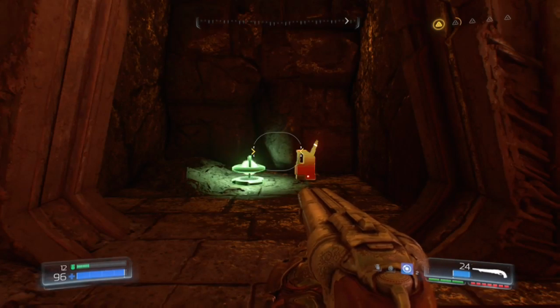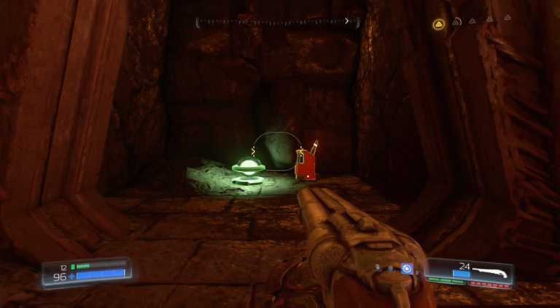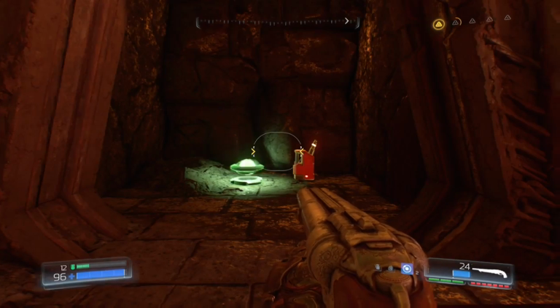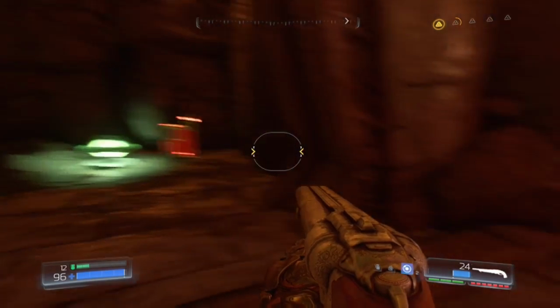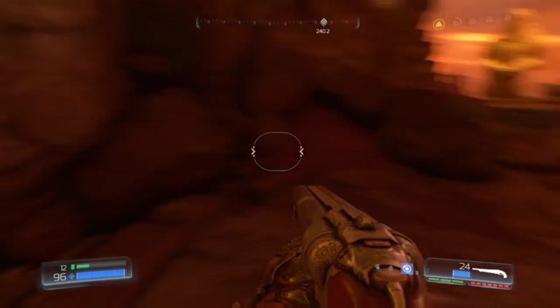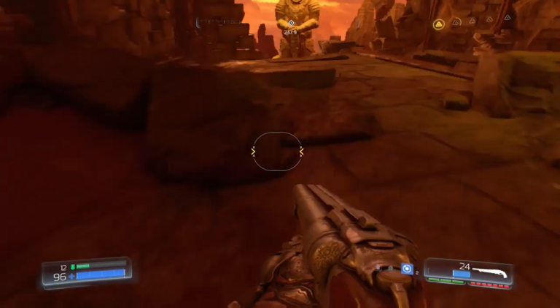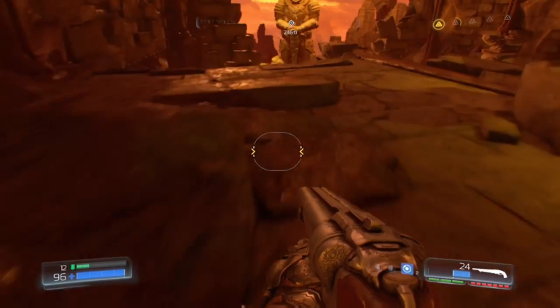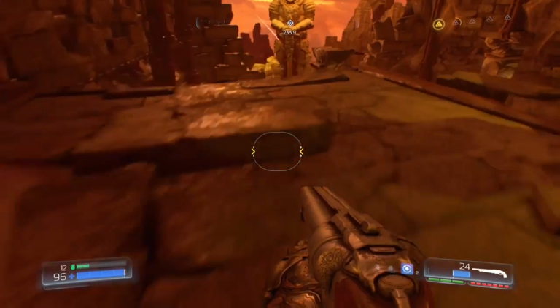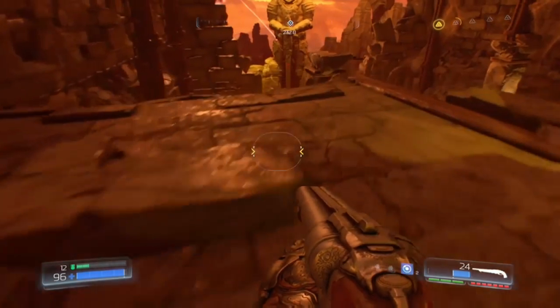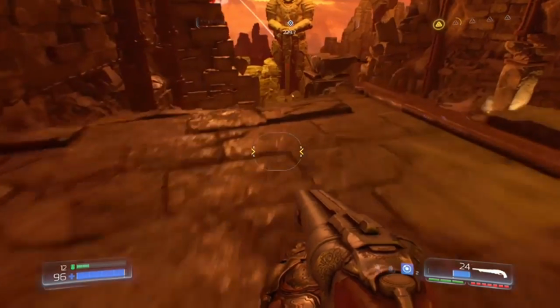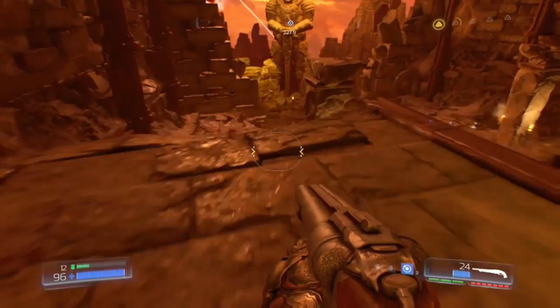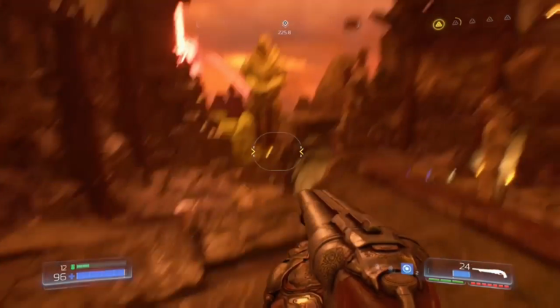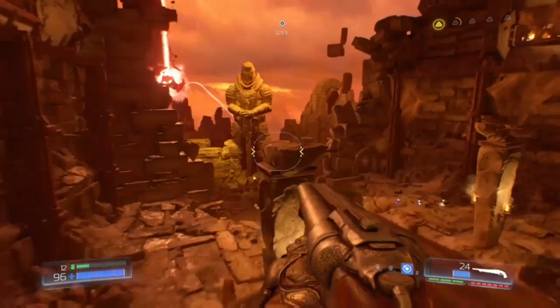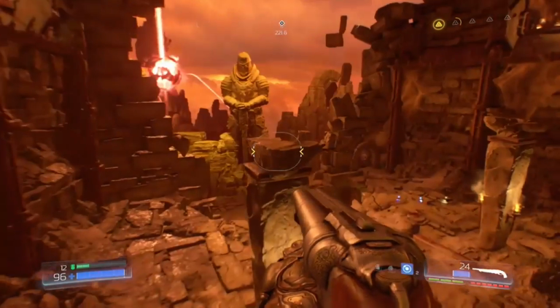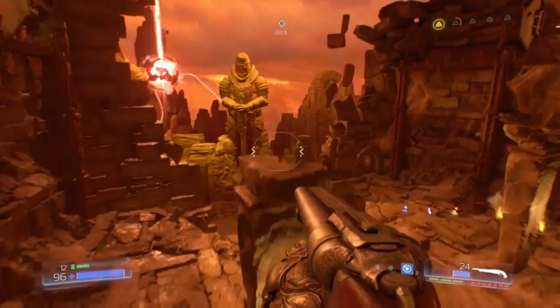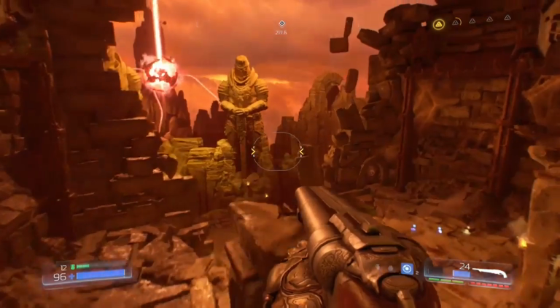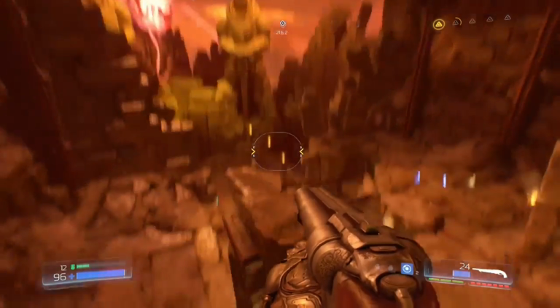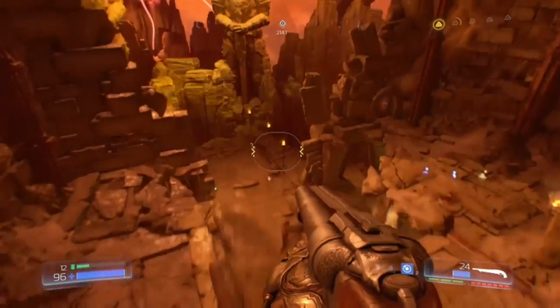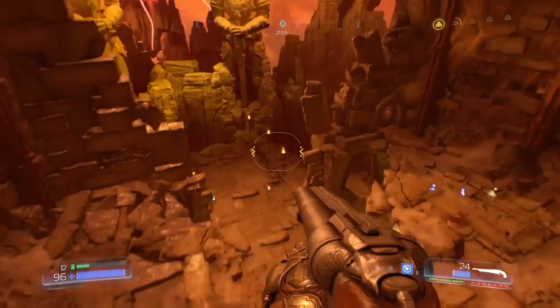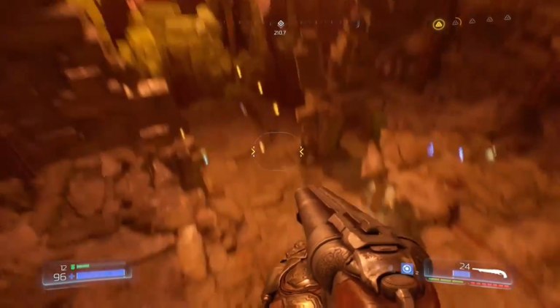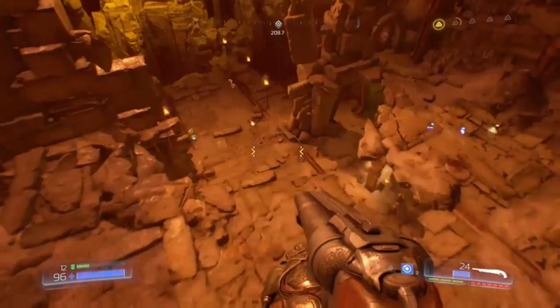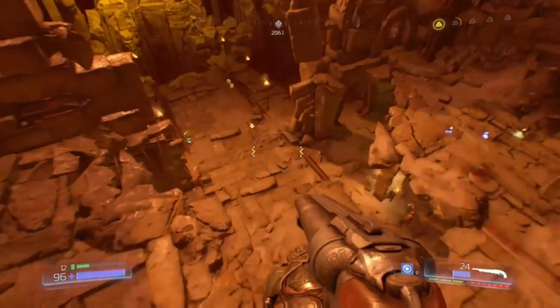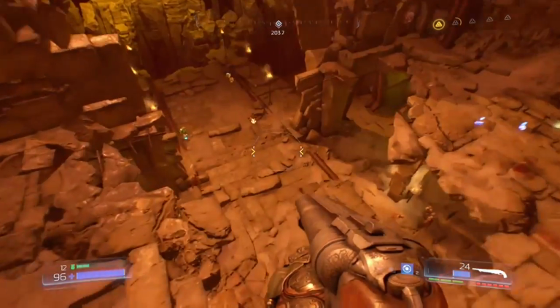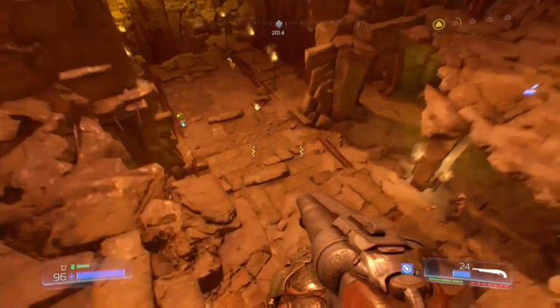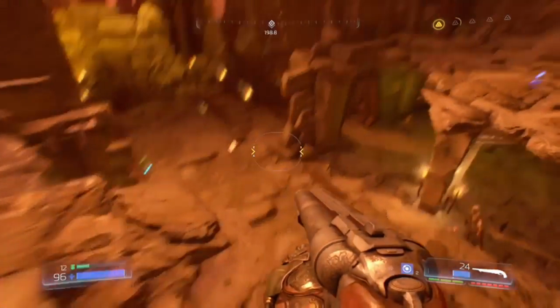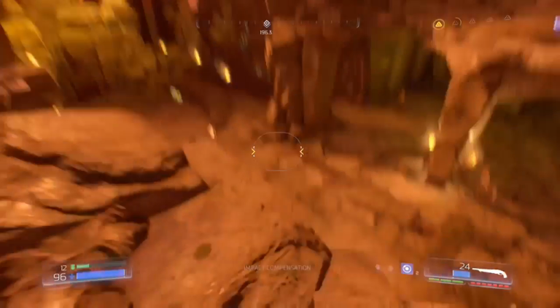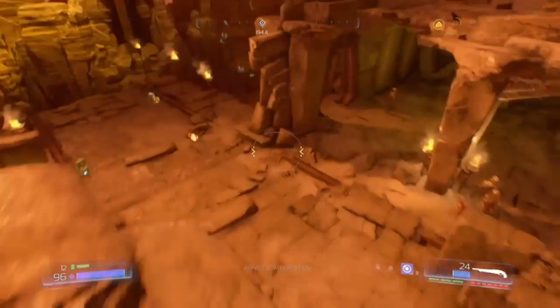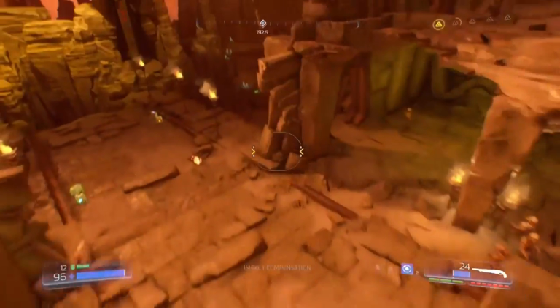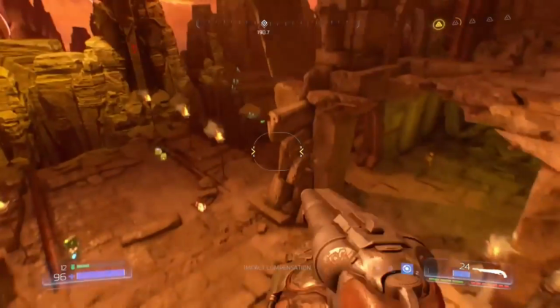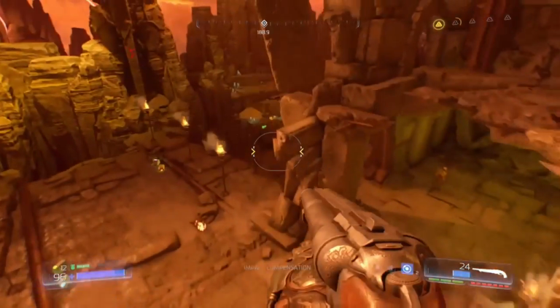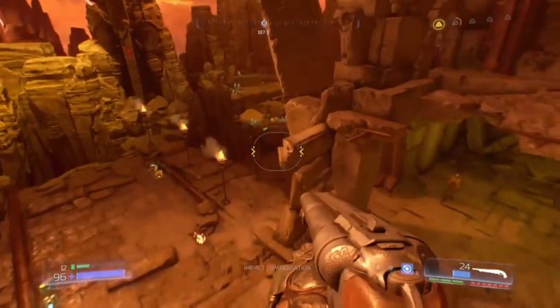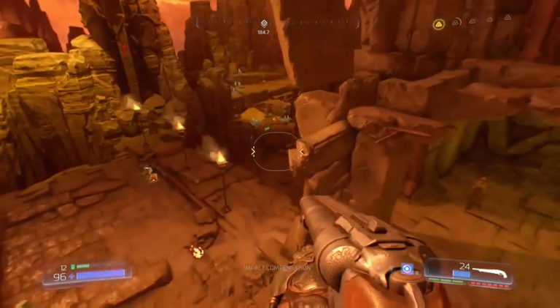From that secret area, drop down a couple of floors, and along the wall to the right is the auto map.